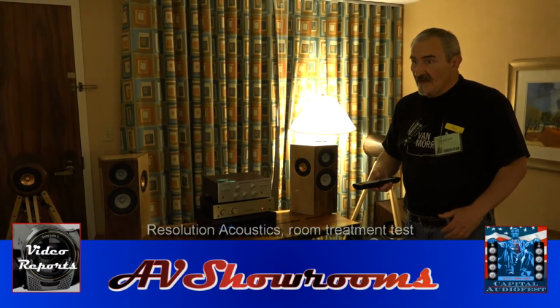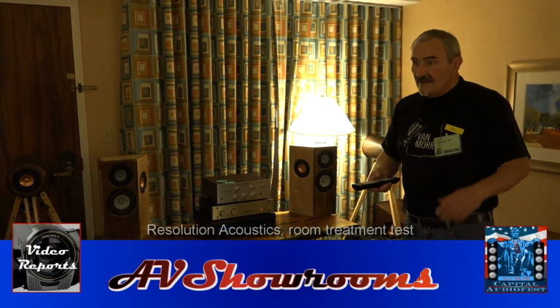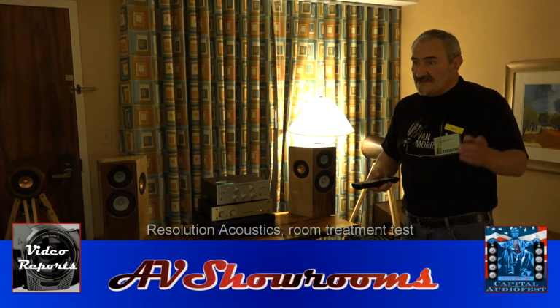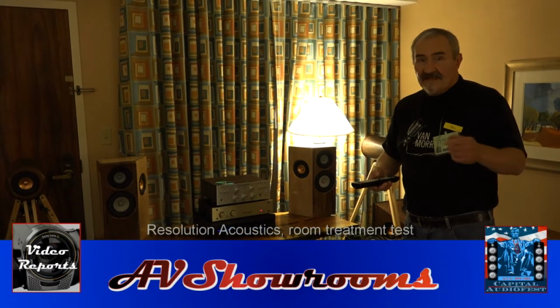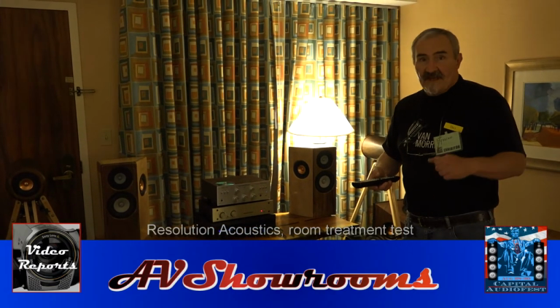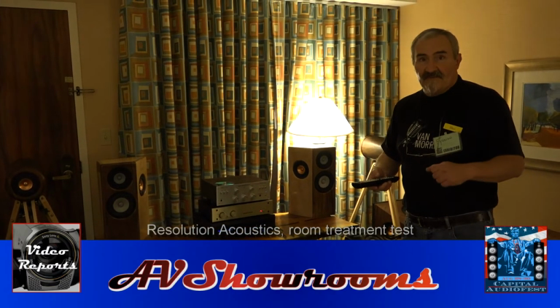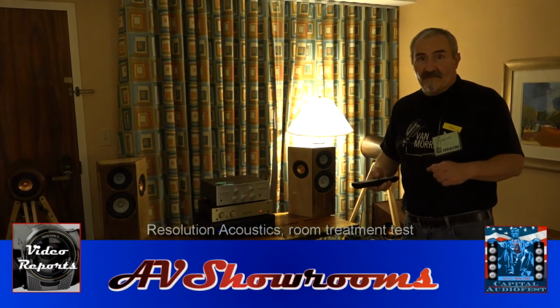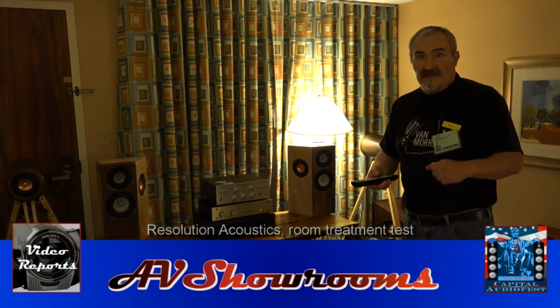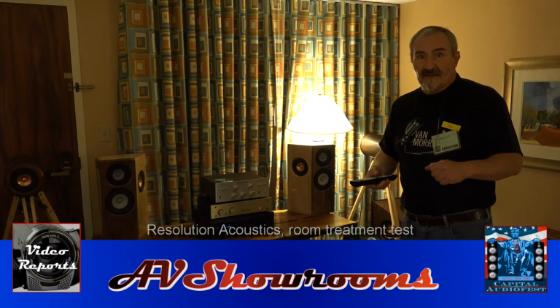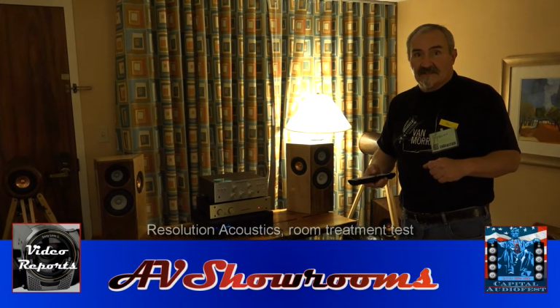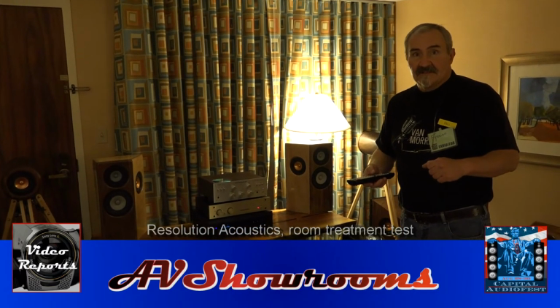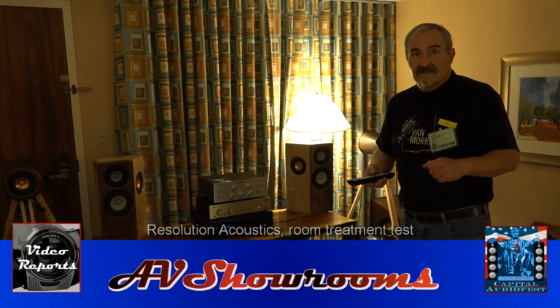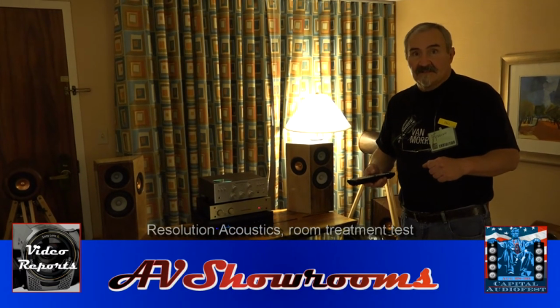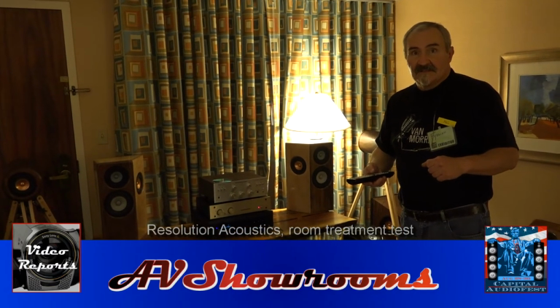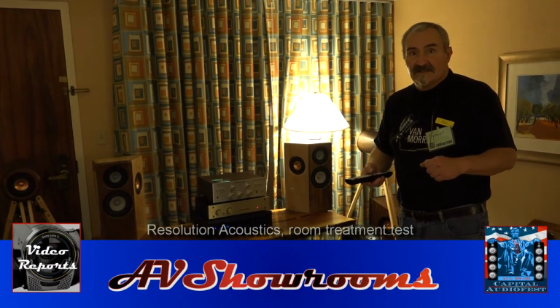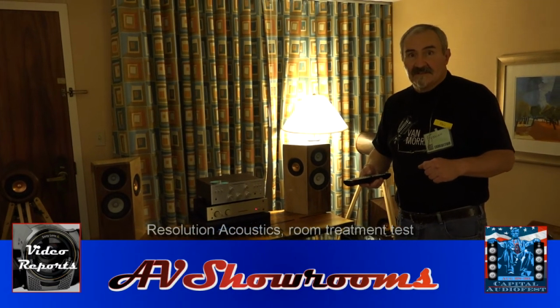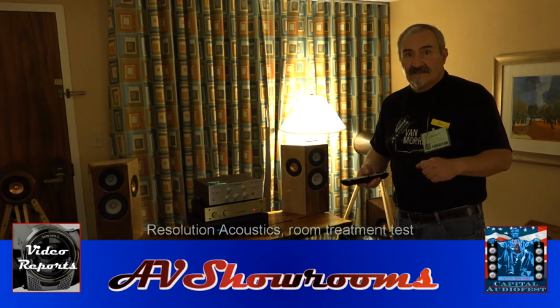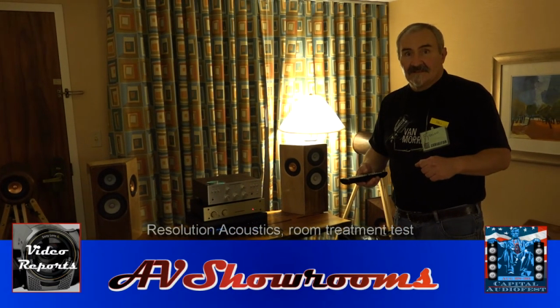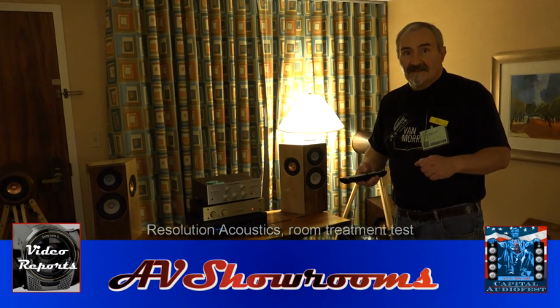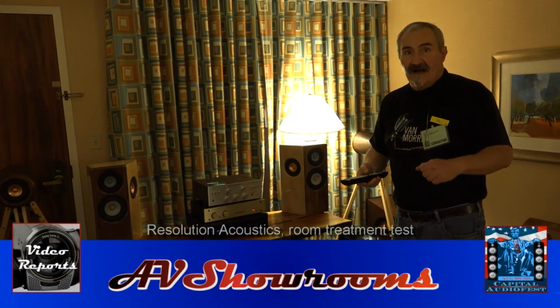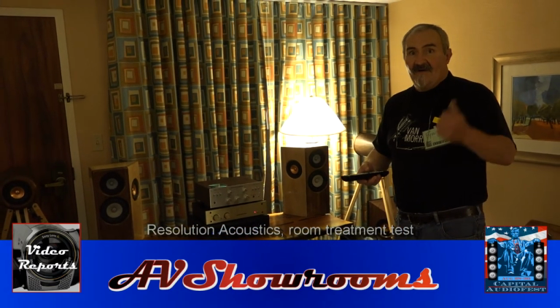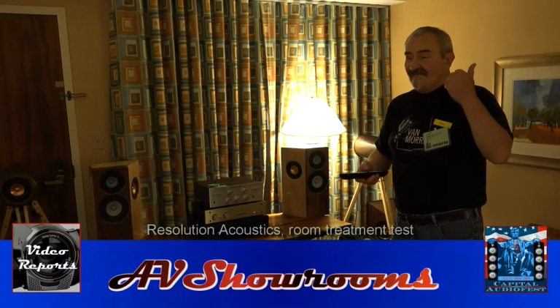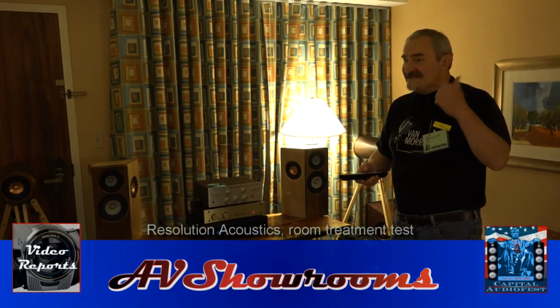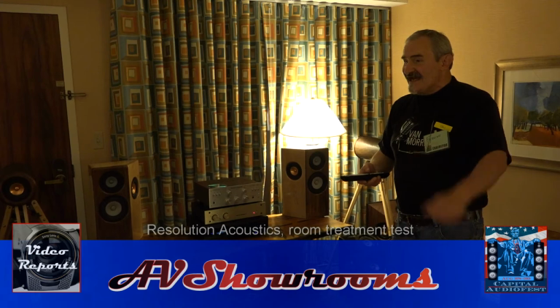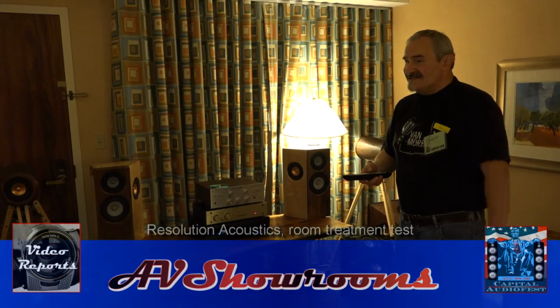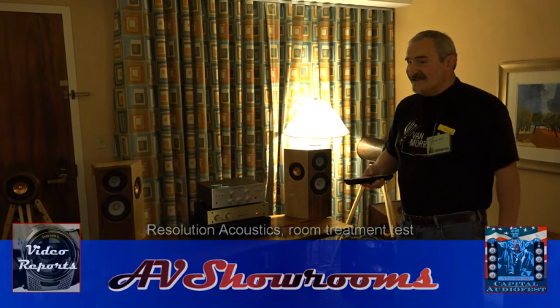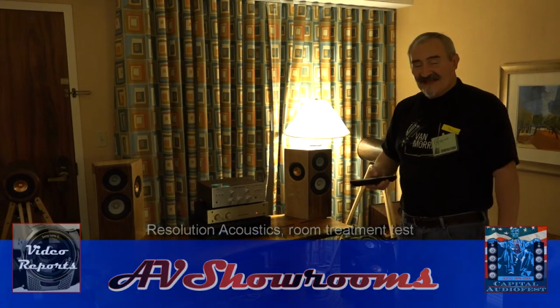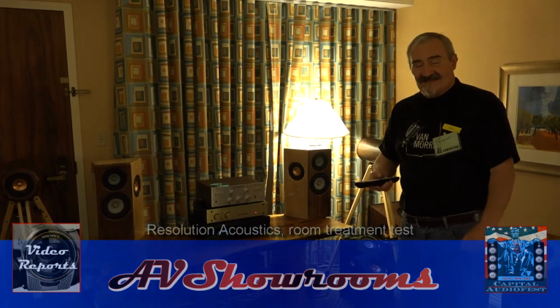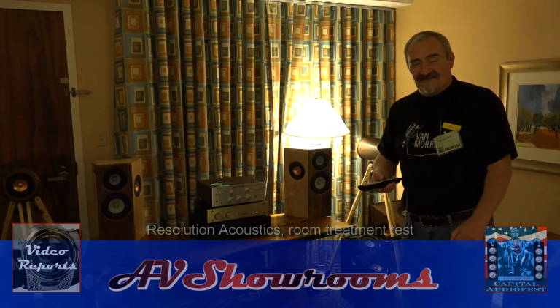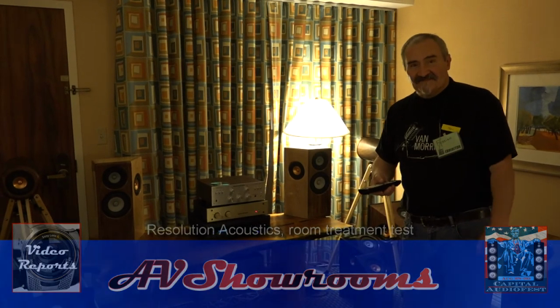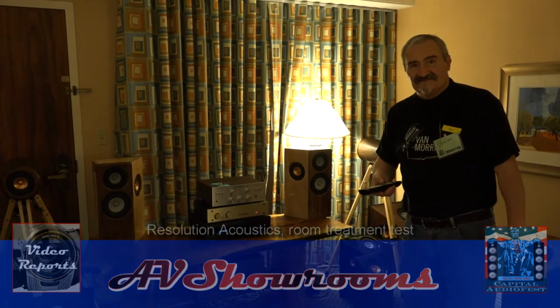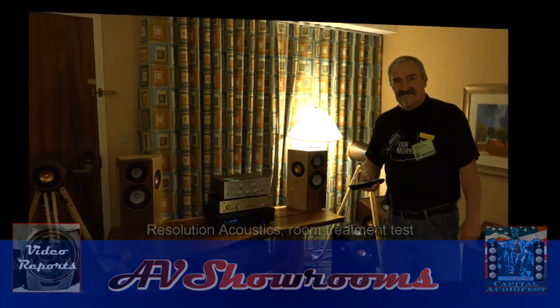Have a great show. What's the video for, by the way? For AV Showroom. Oh, fantastic. Thank you.